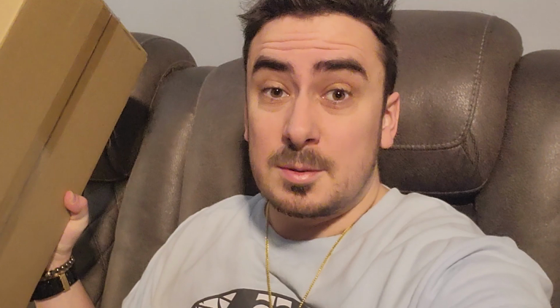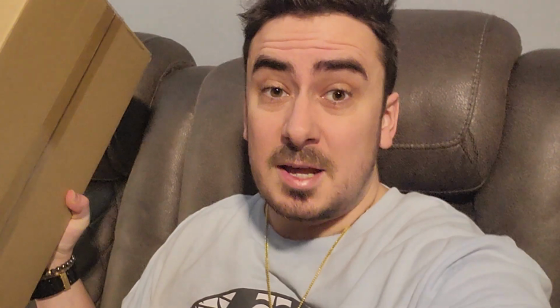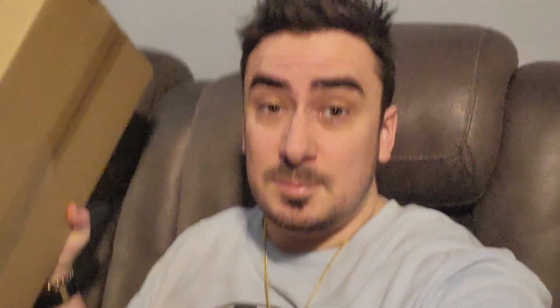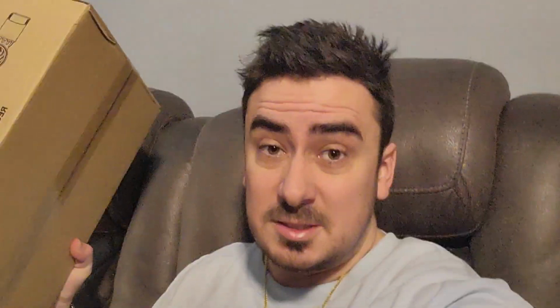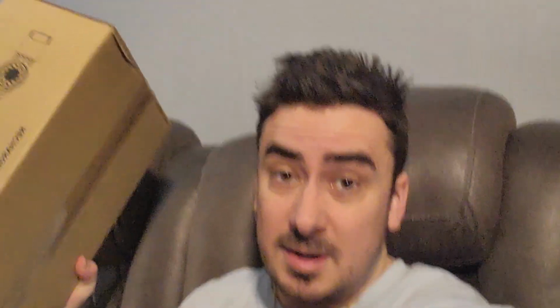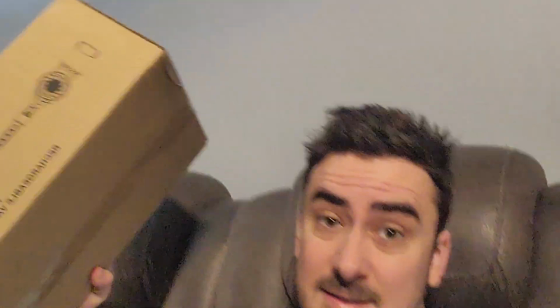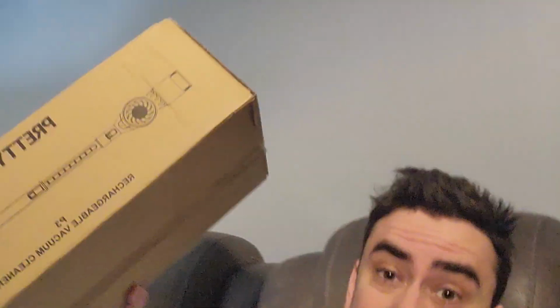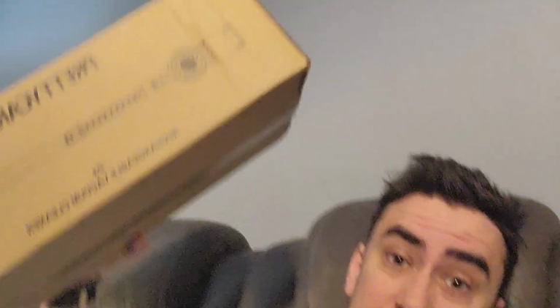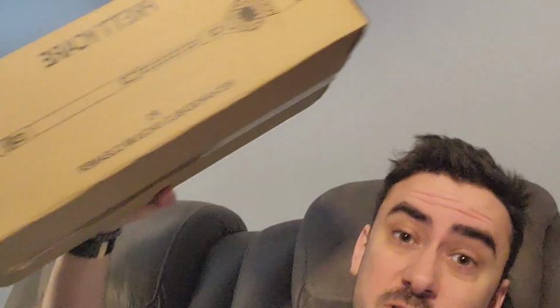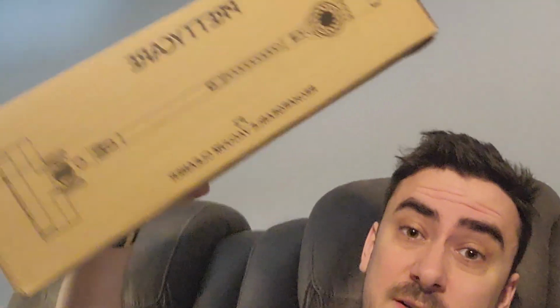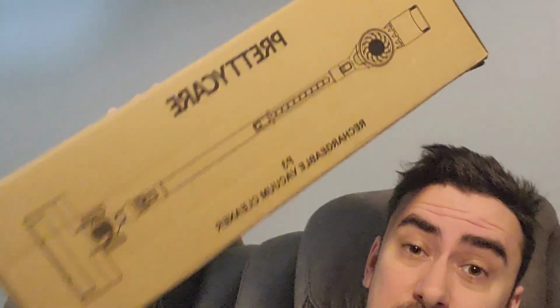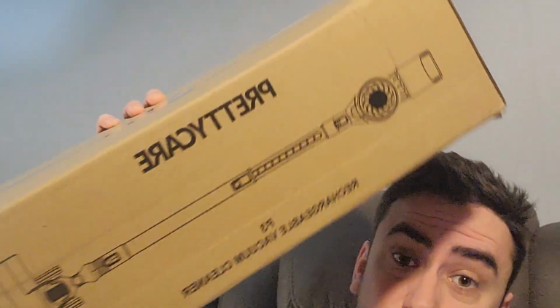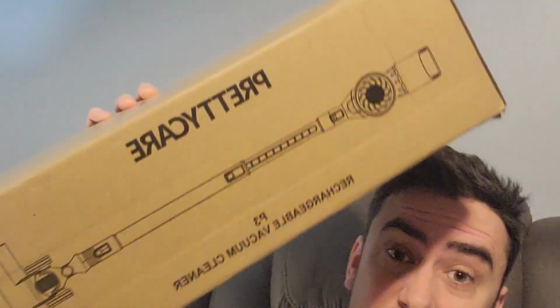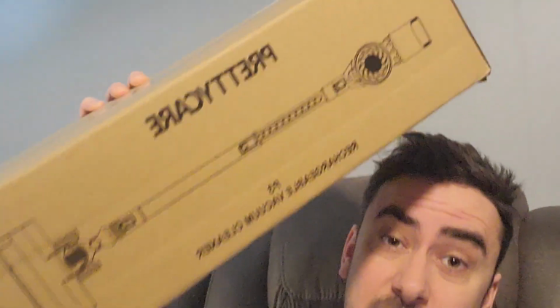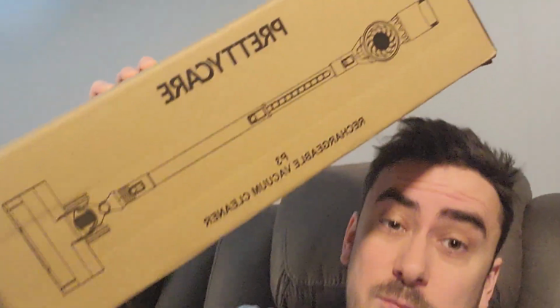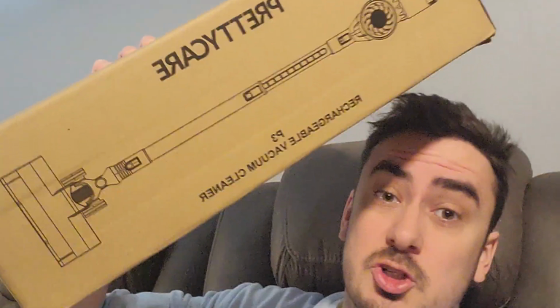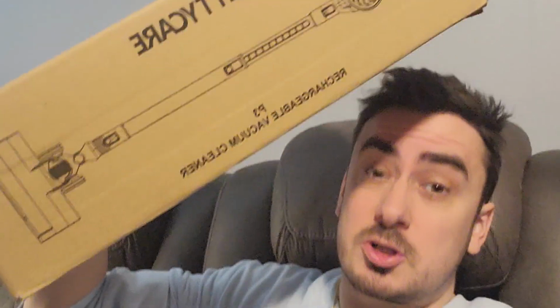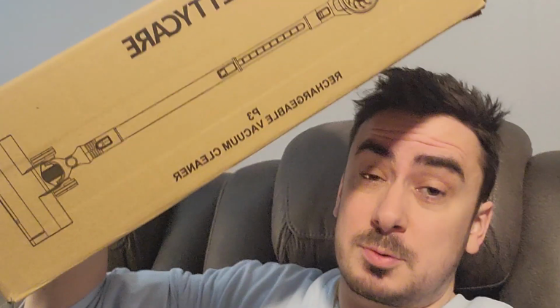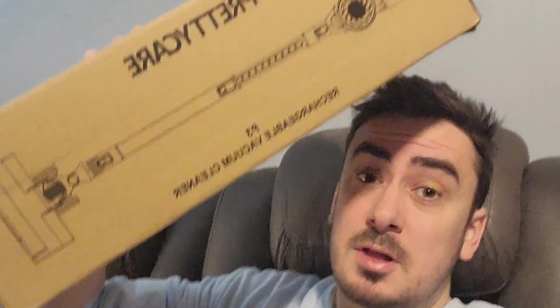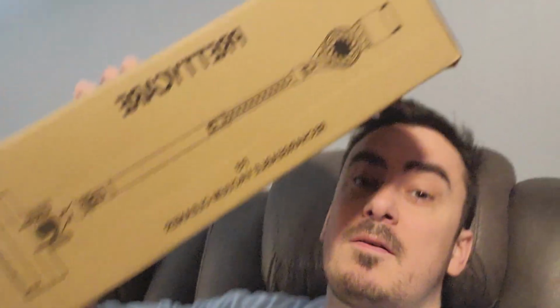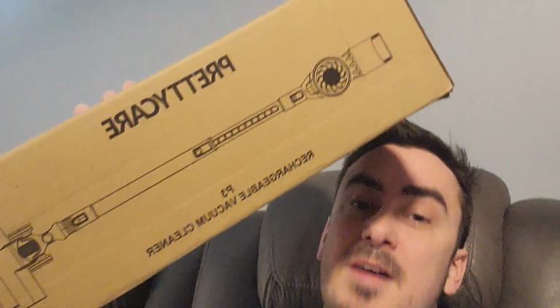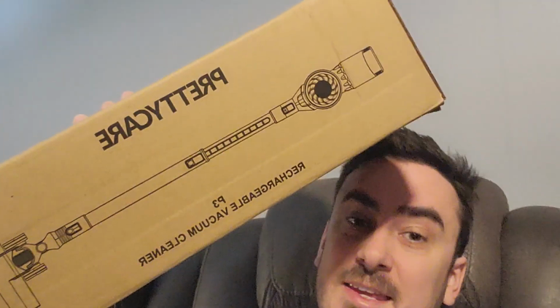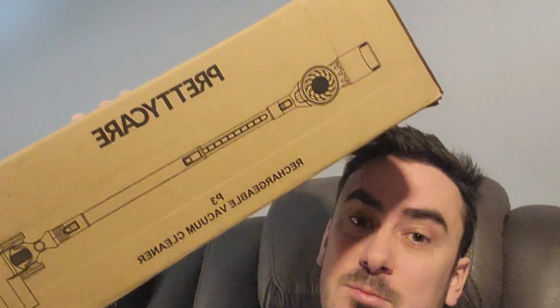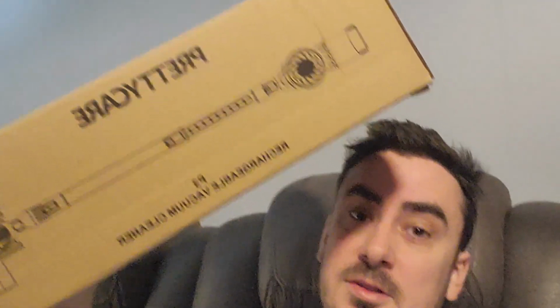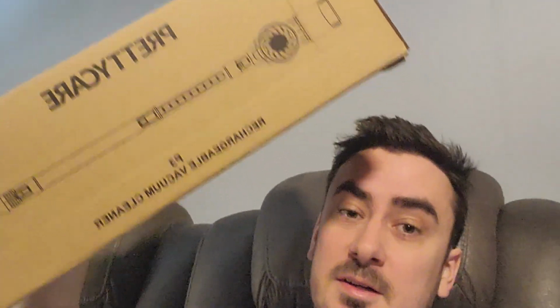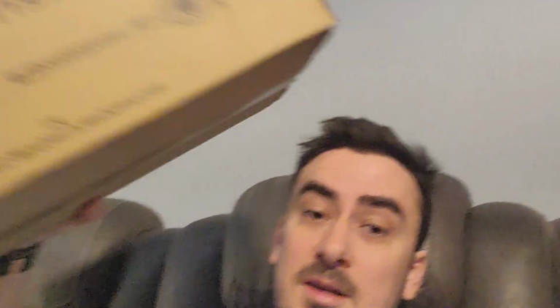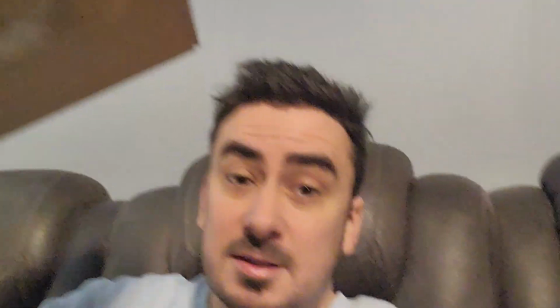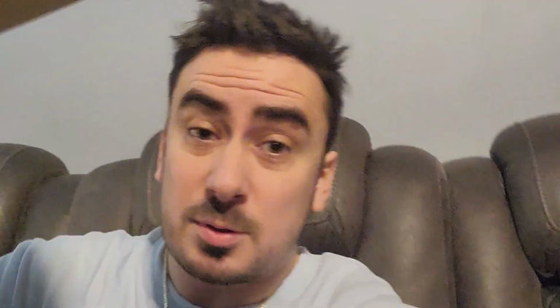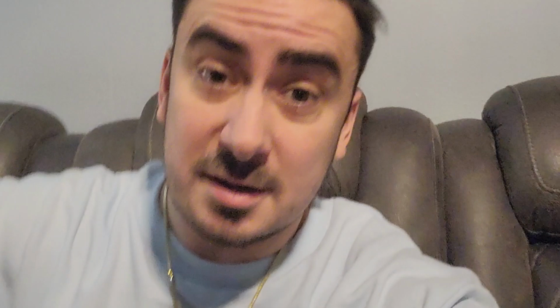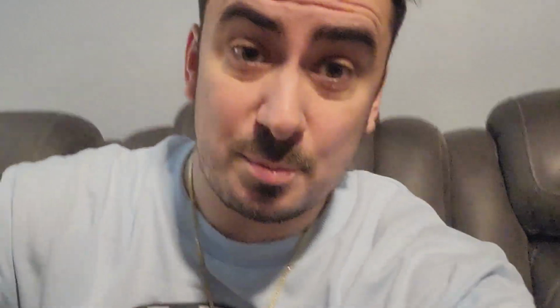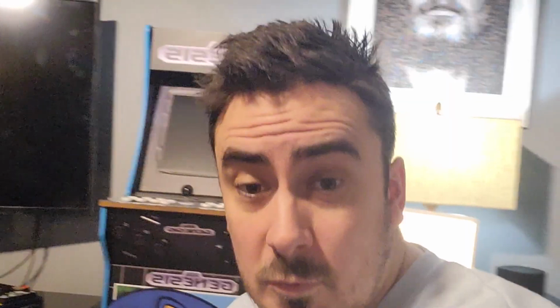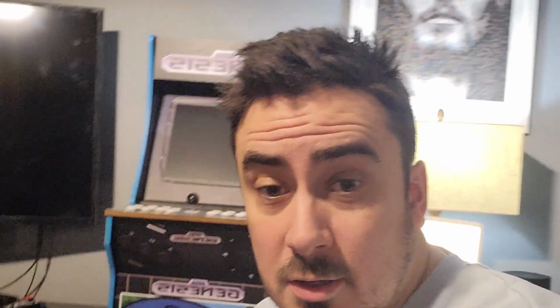What's up guys, Mr. Alan C here, checking out the Pretty Care Rechargeable Vacuum Cleaner. Let's pull it out of the box.